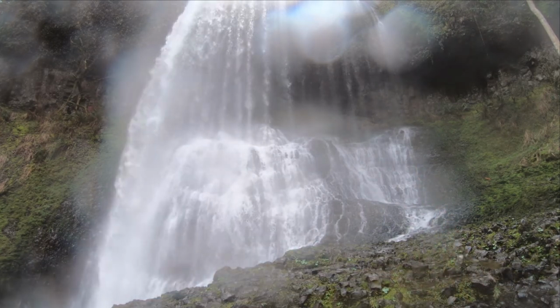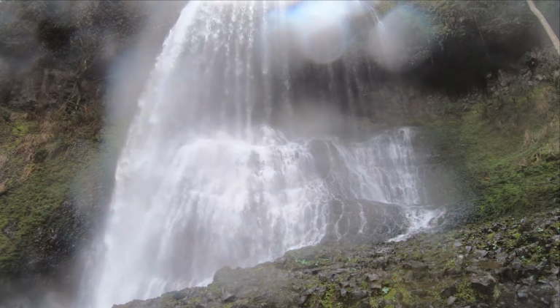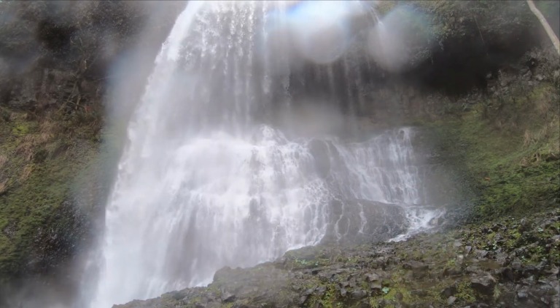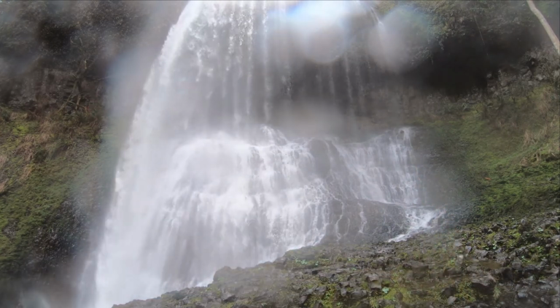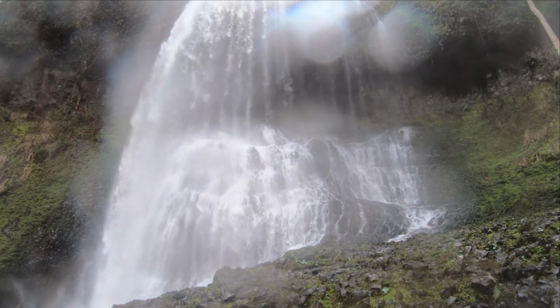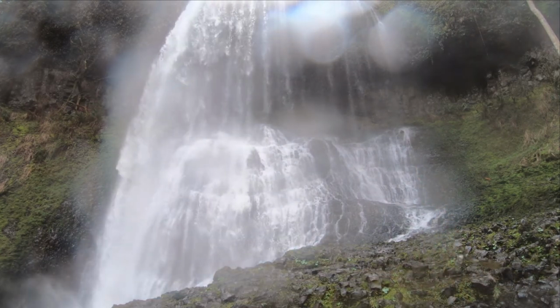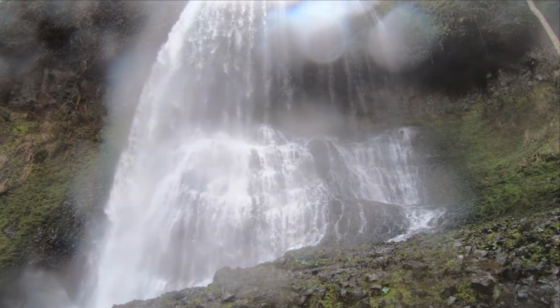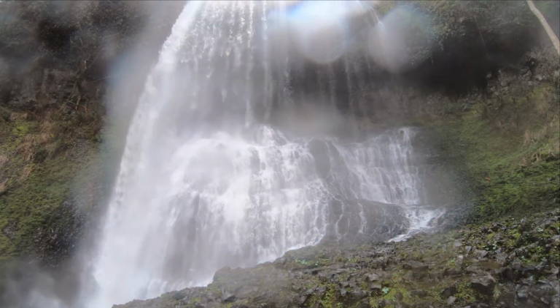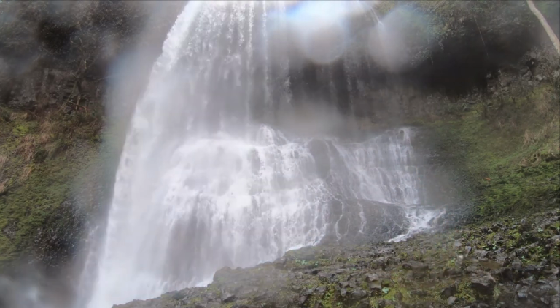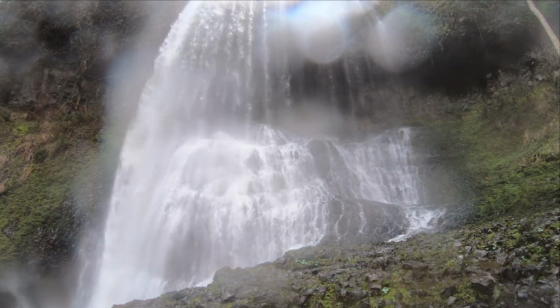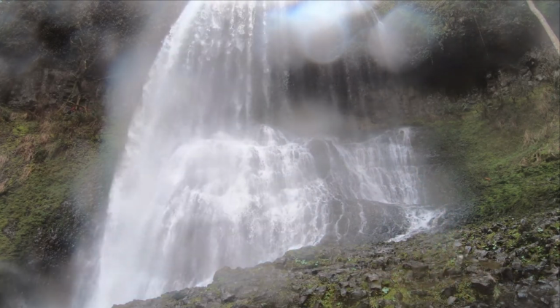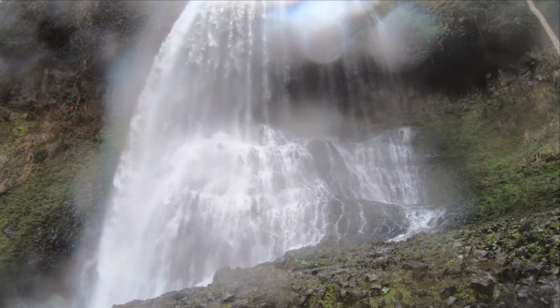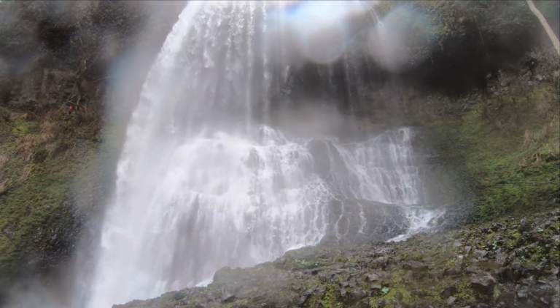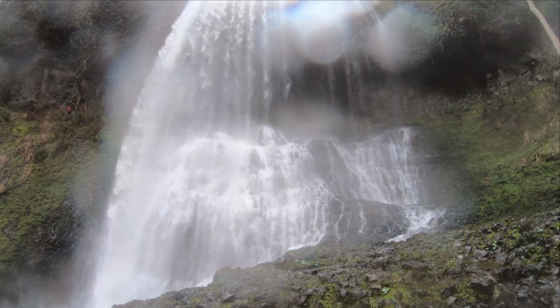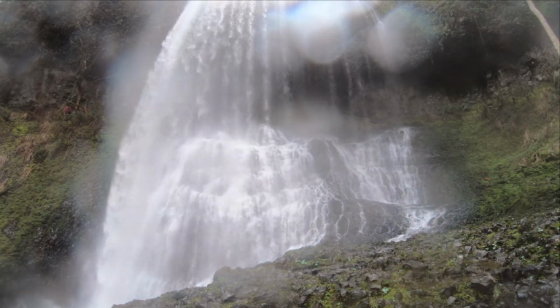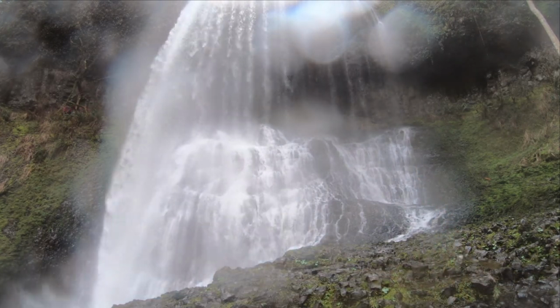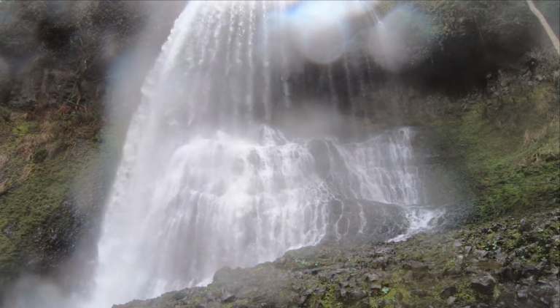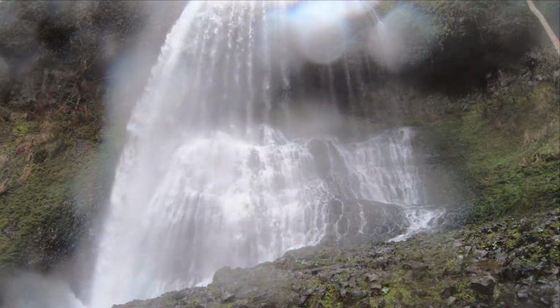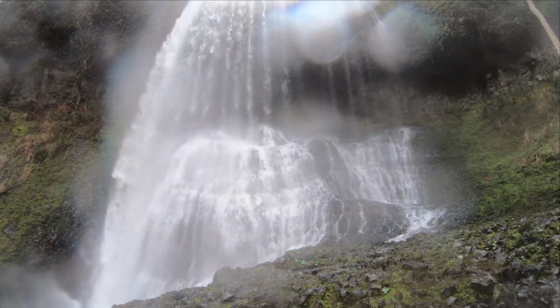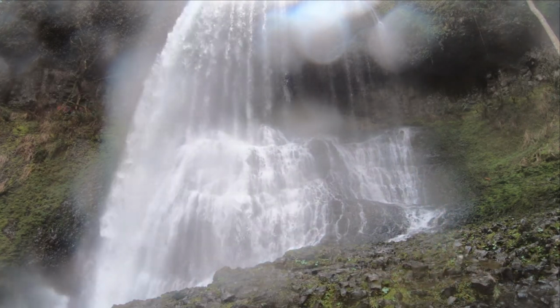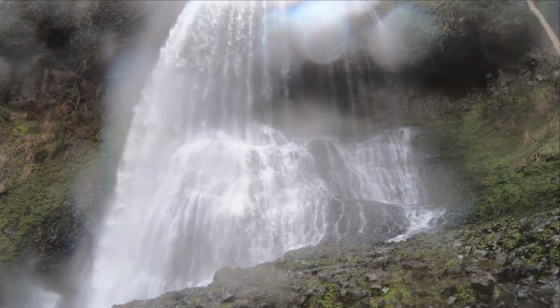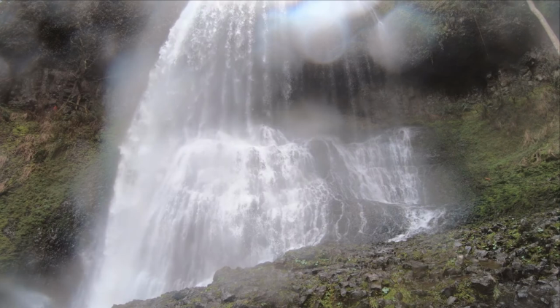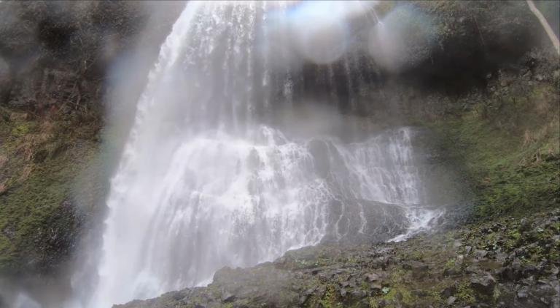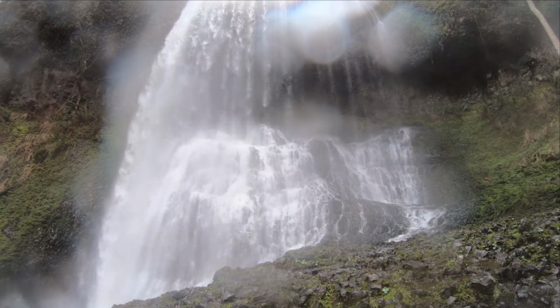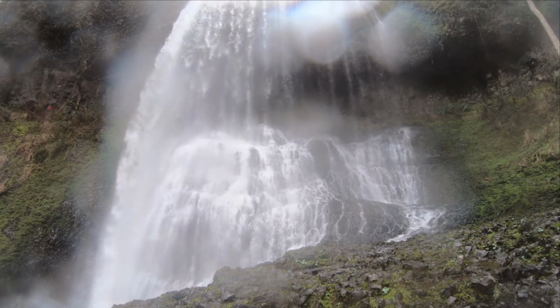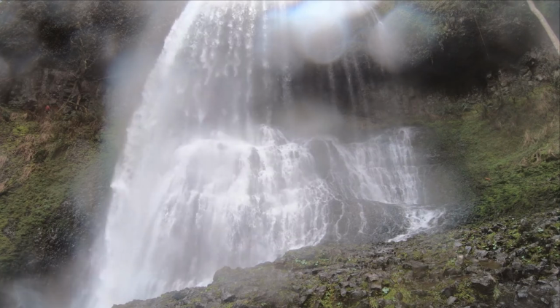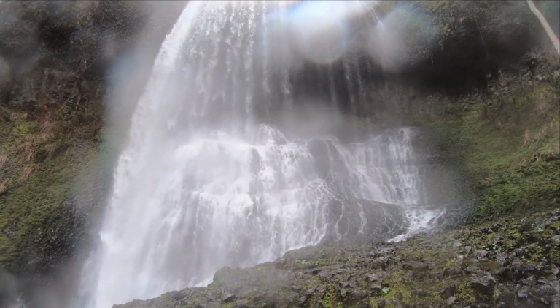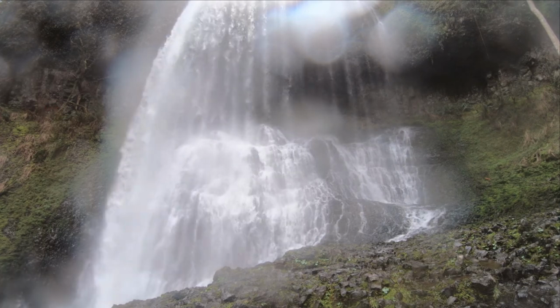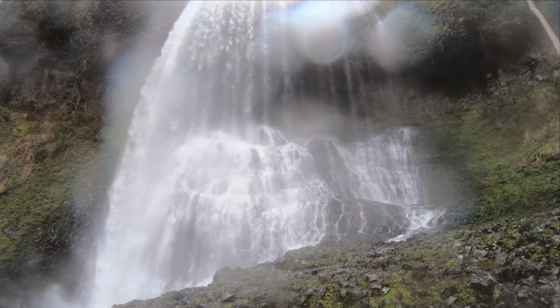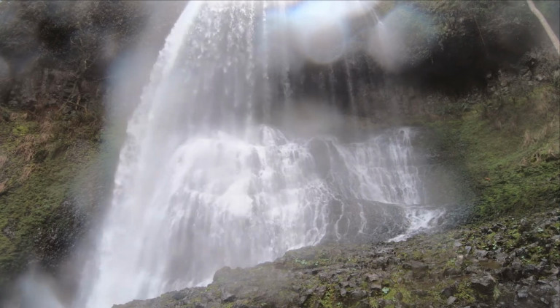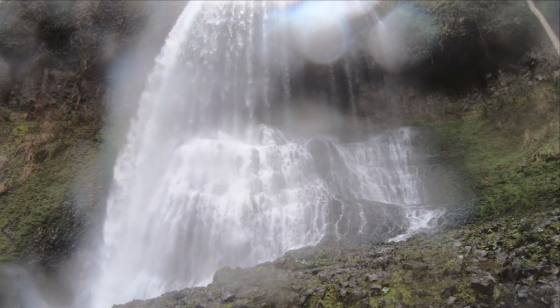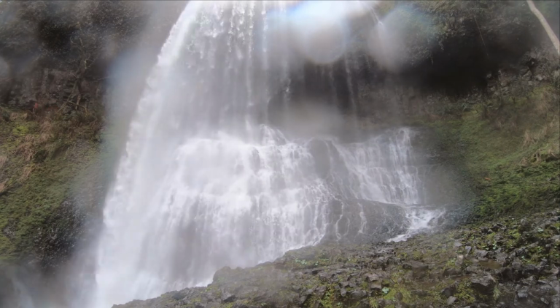This is the Trail of Ten Falls and this is the Middle North Falls. Let me show you around.